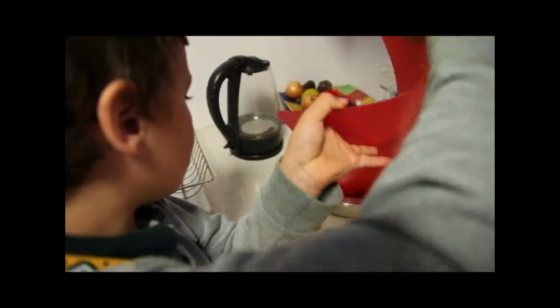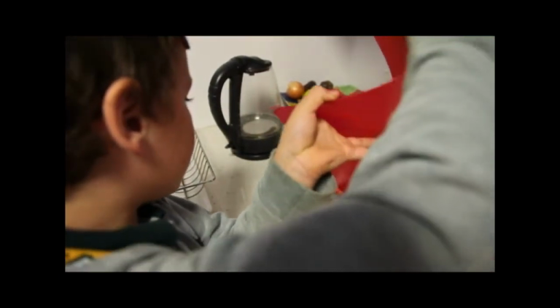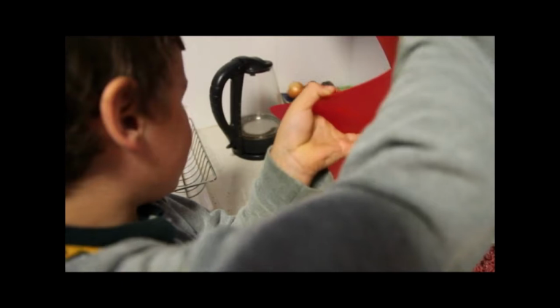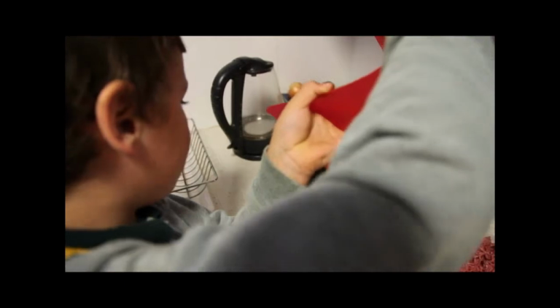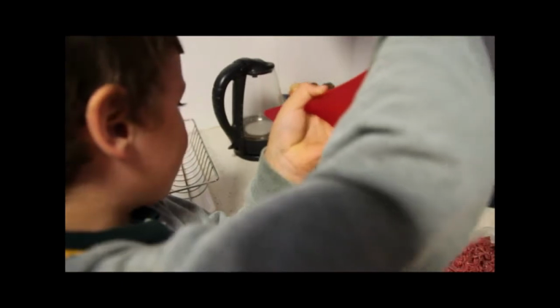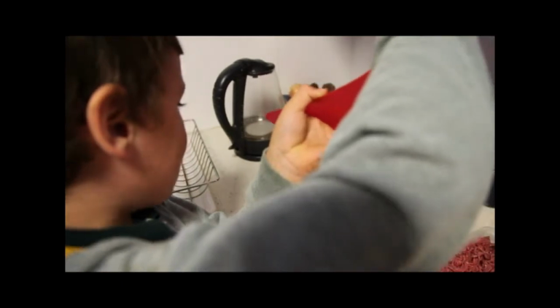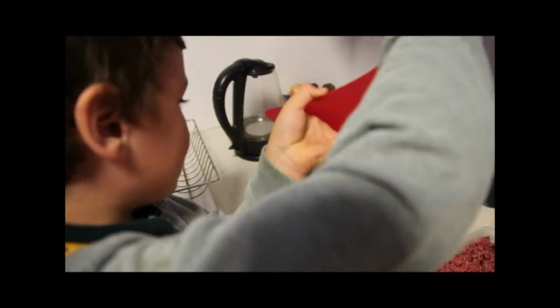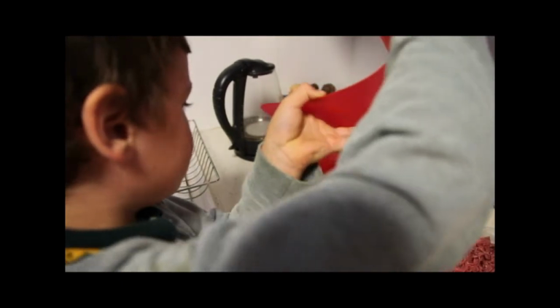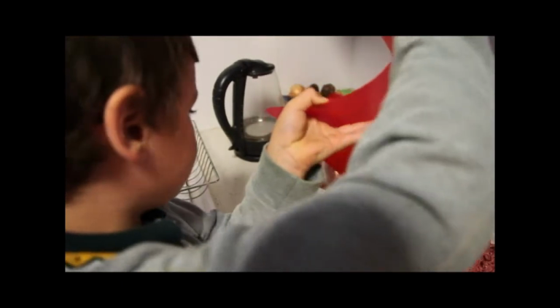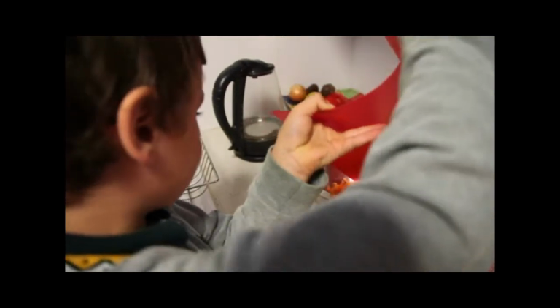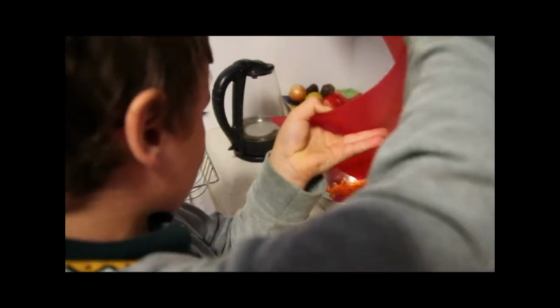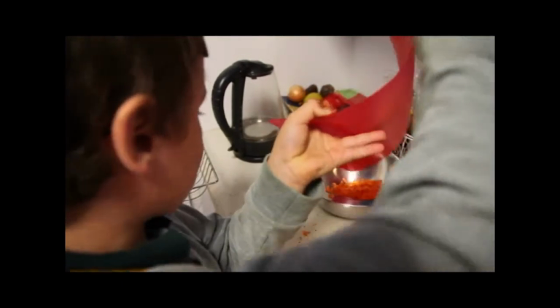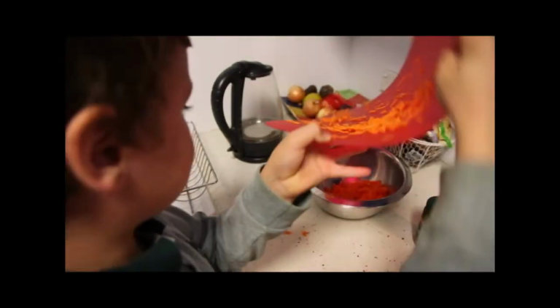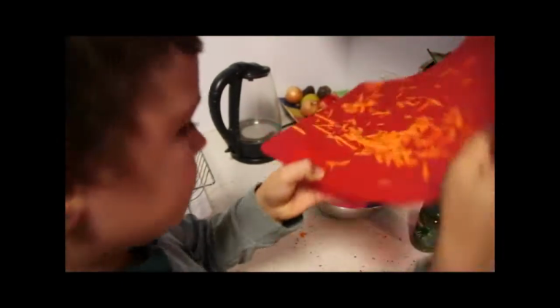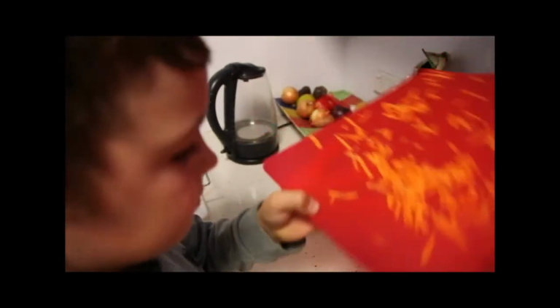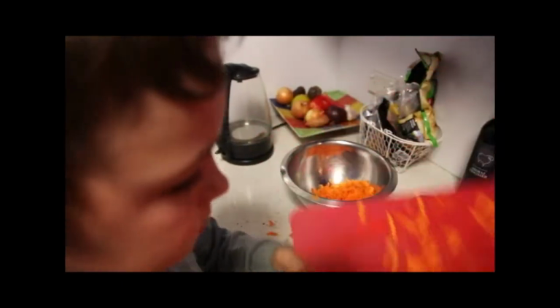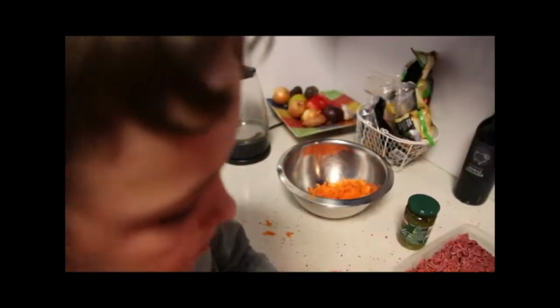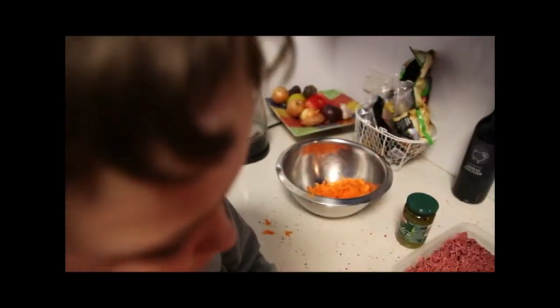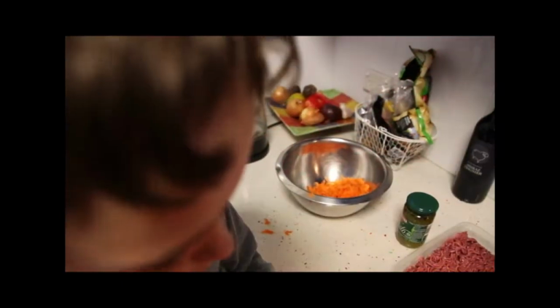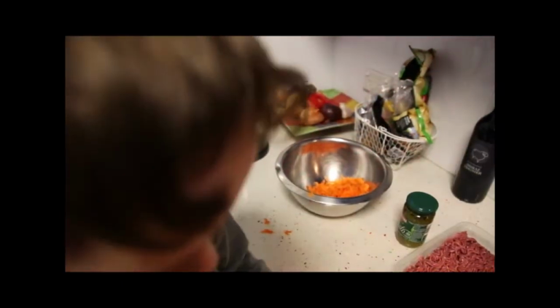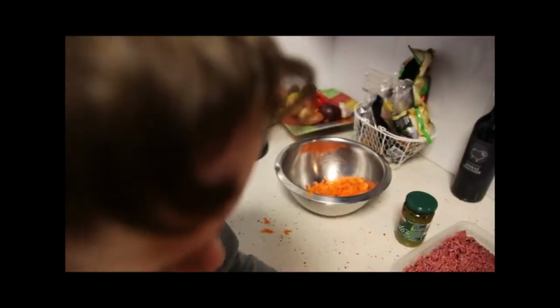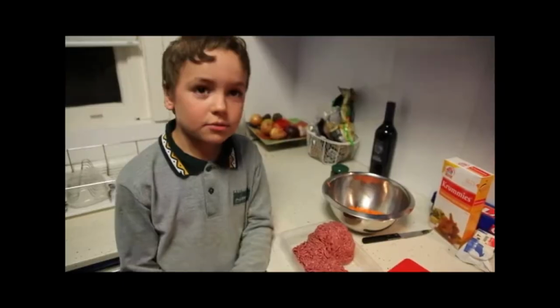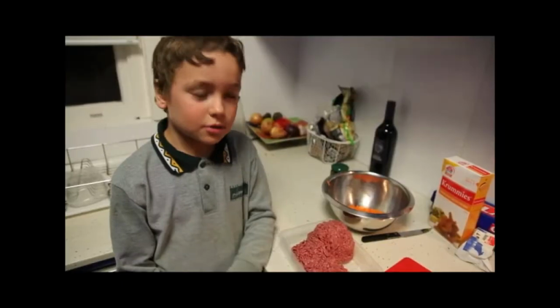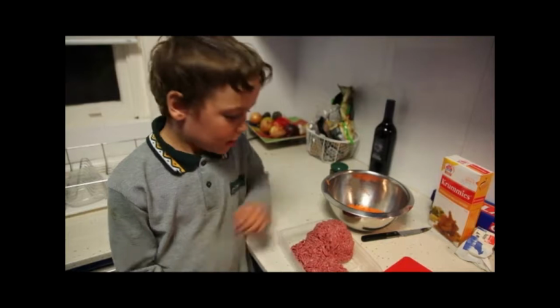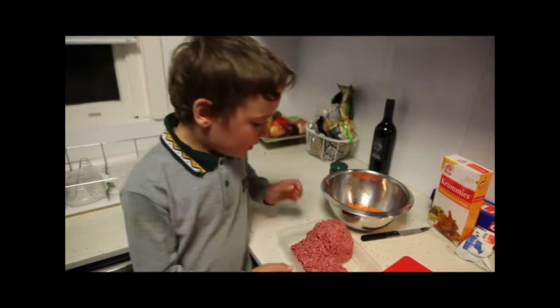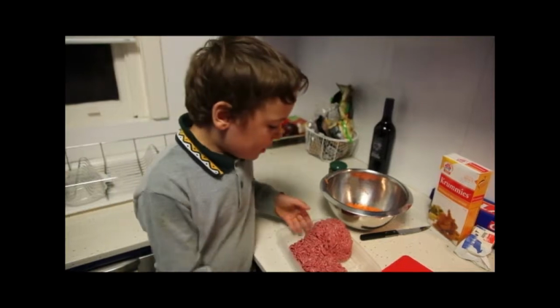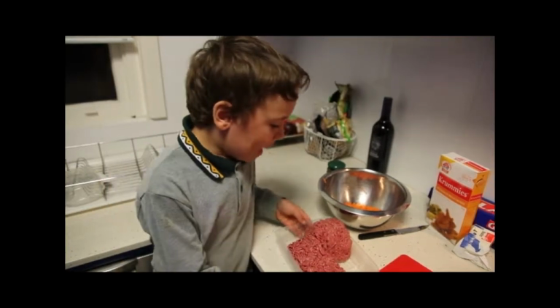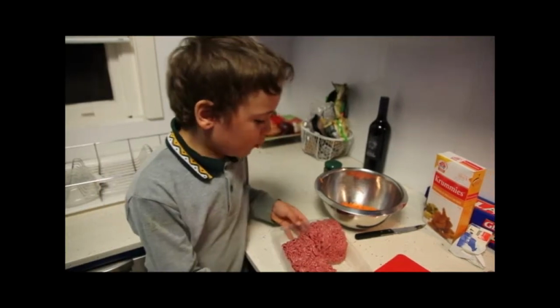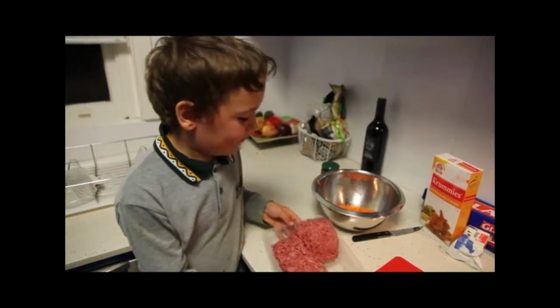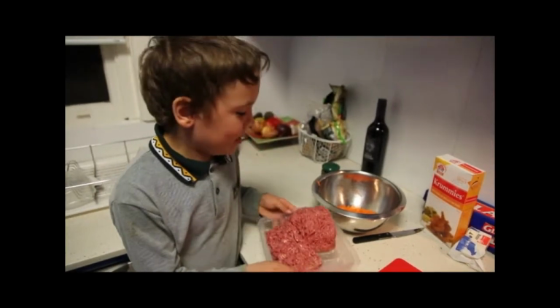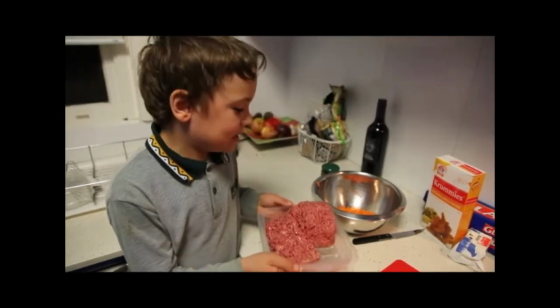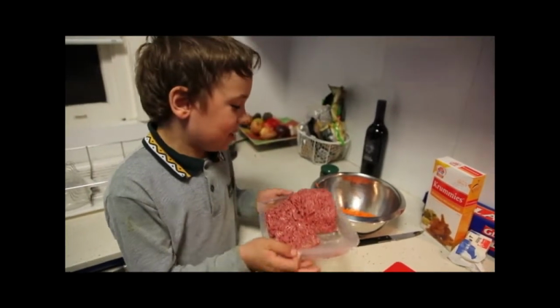Now you tip the carrots into the big bowl you have, then add the minced meat.